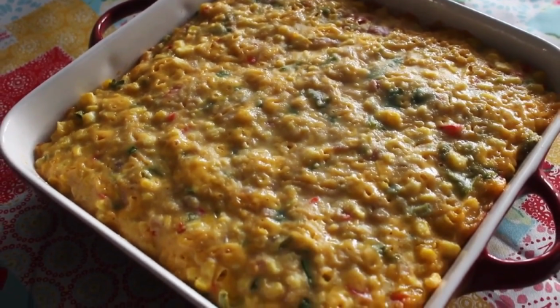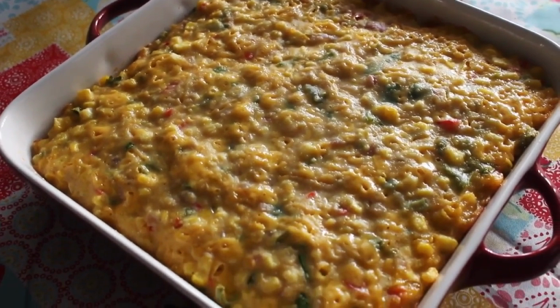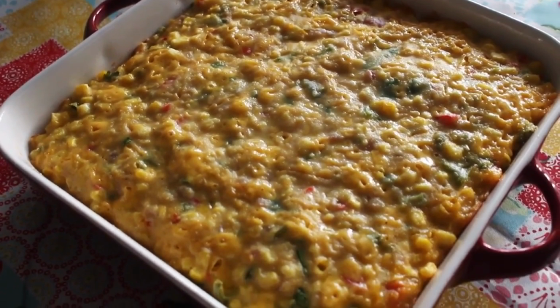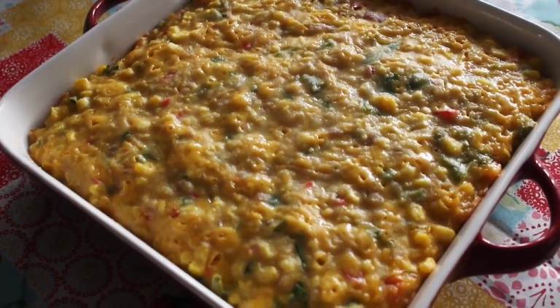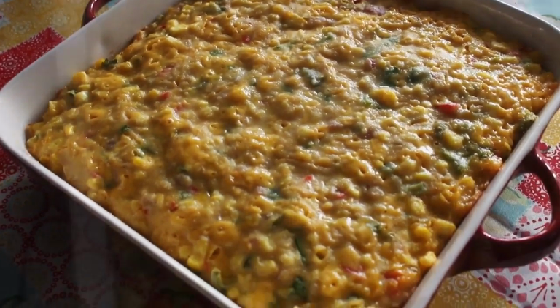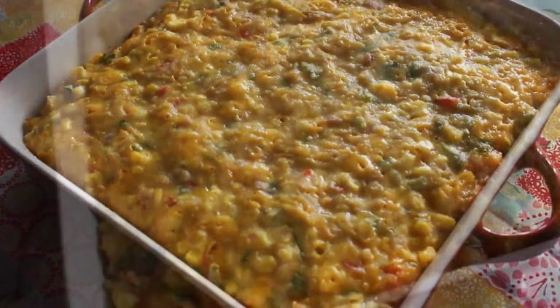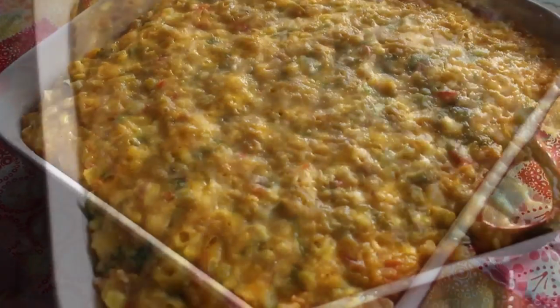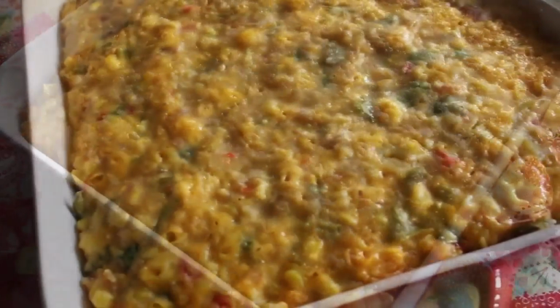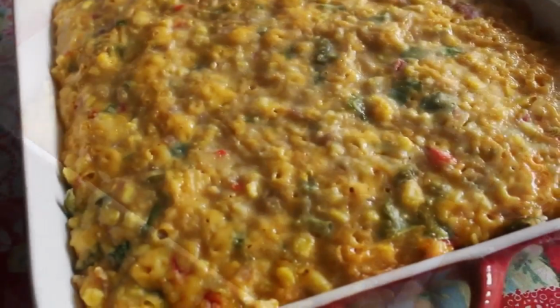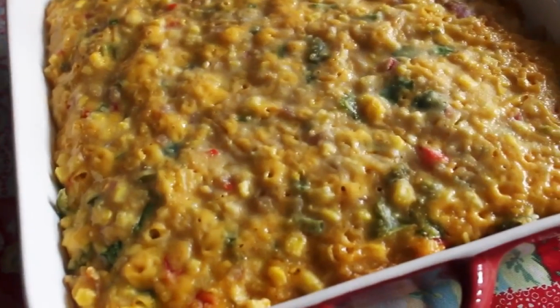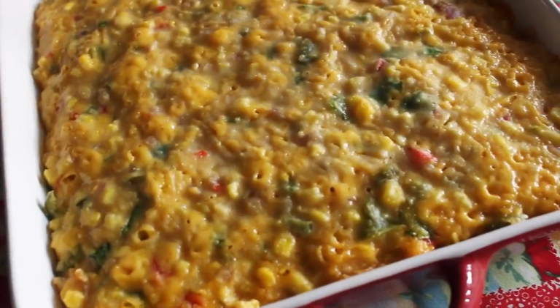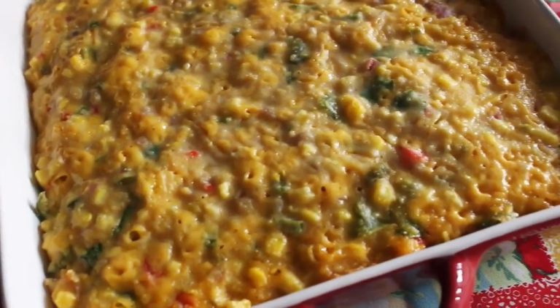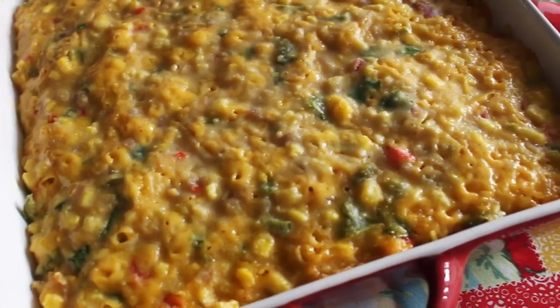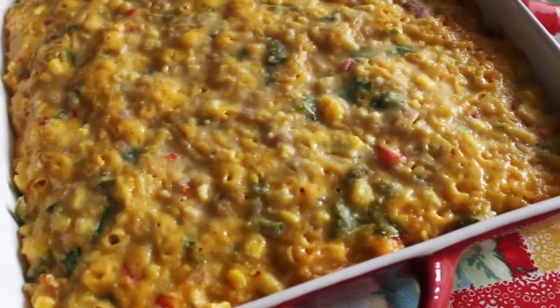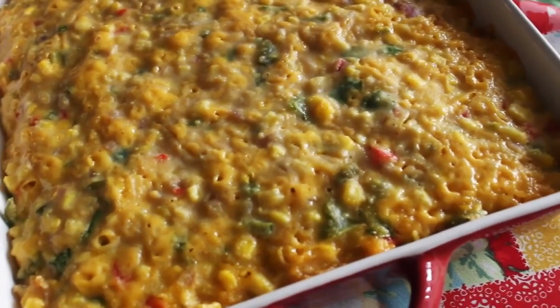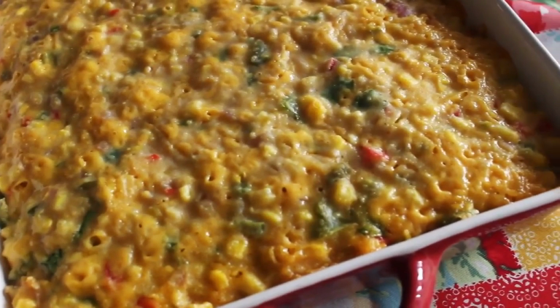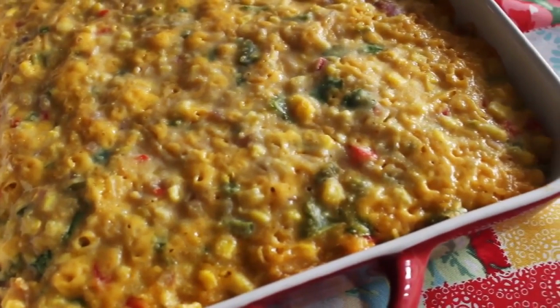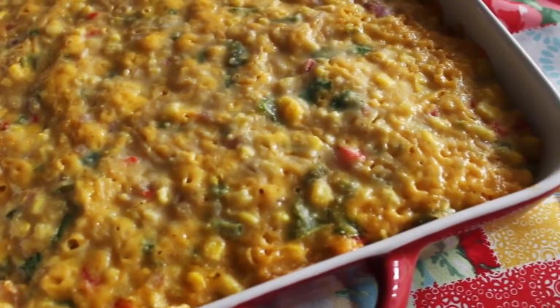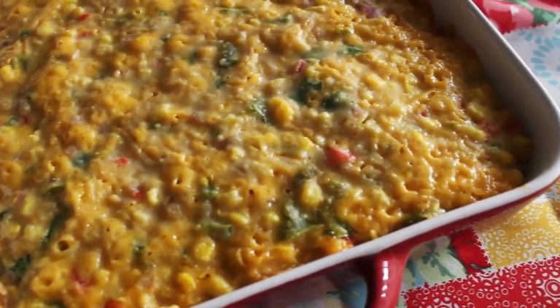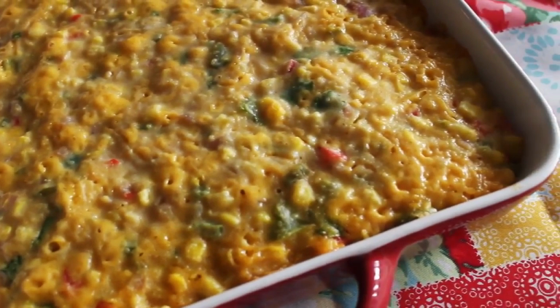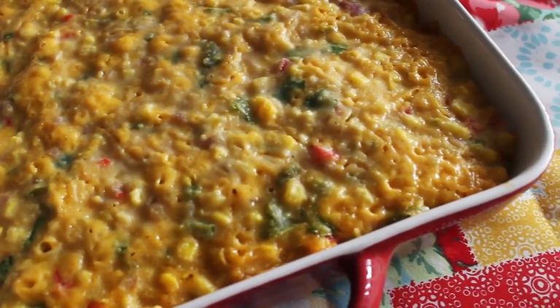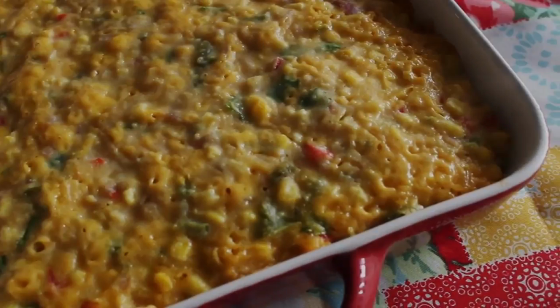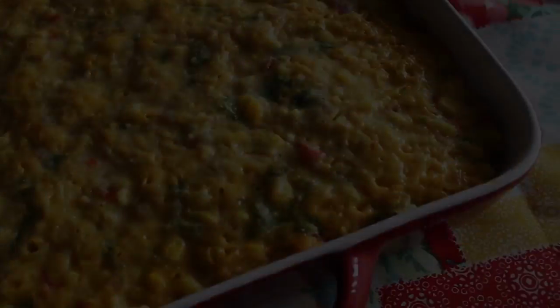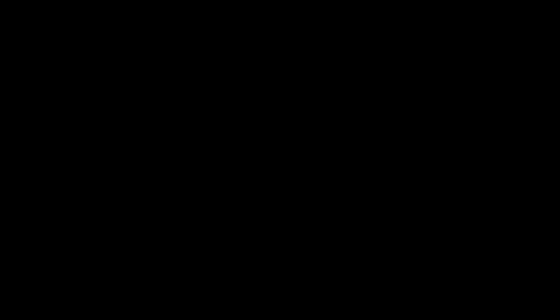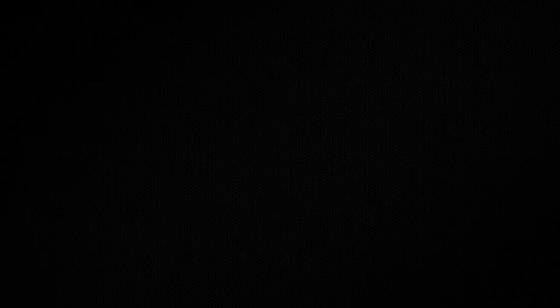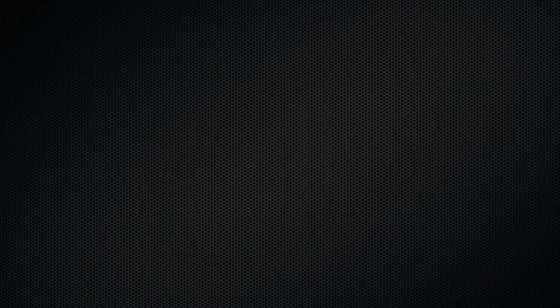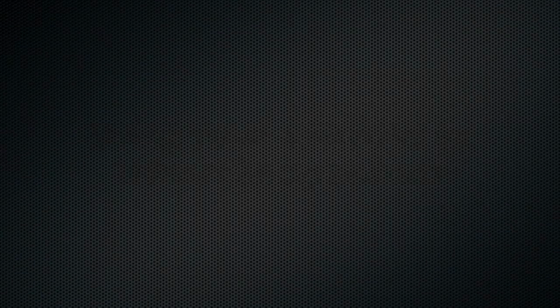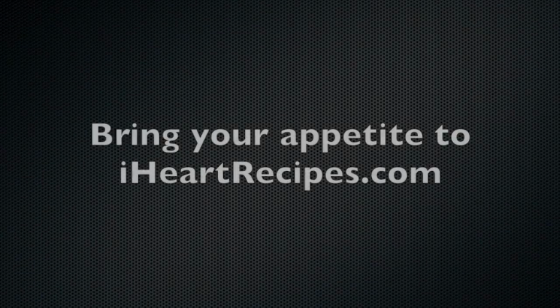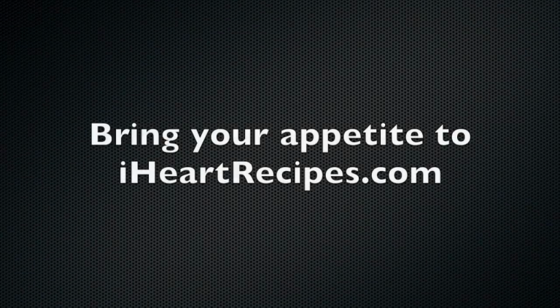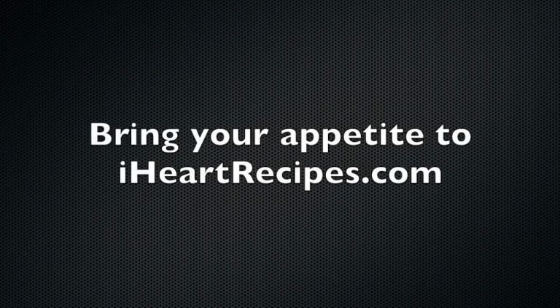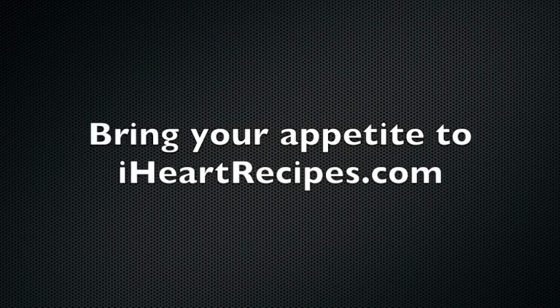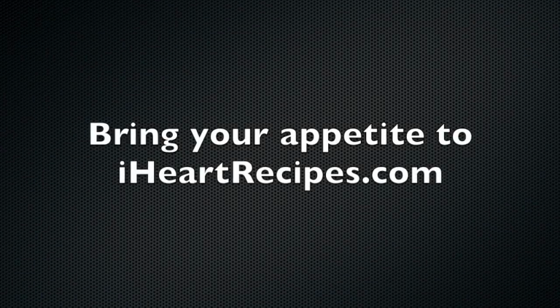I want to thank you all so much for watching. Don't forget to print out this recipe from my blog, iHeartRecipes.com.